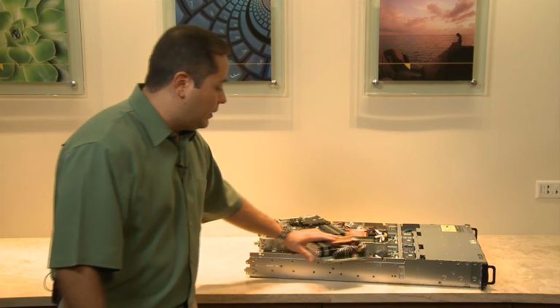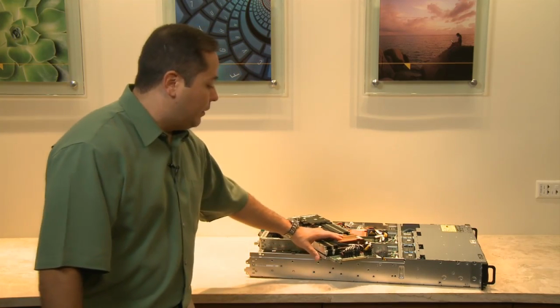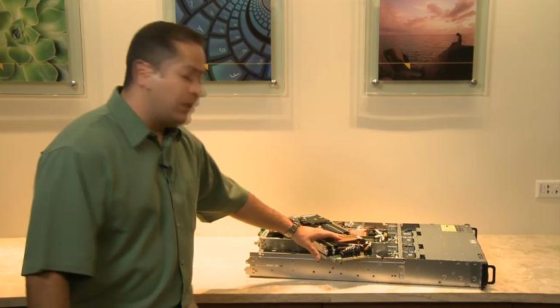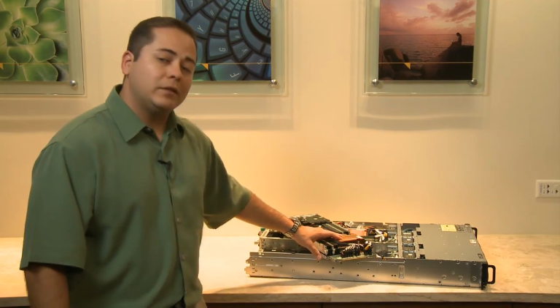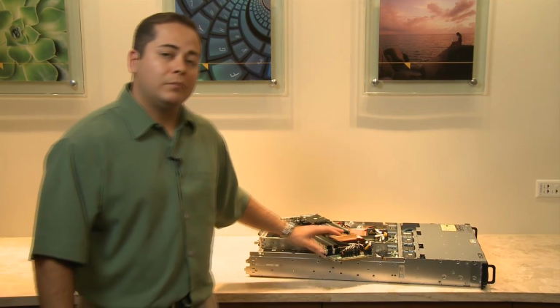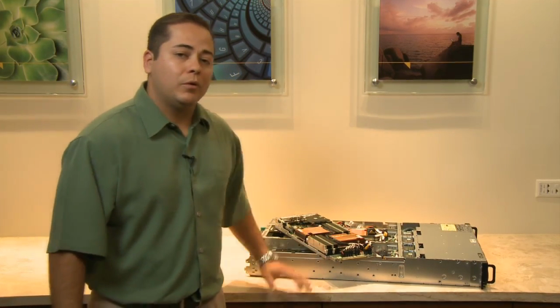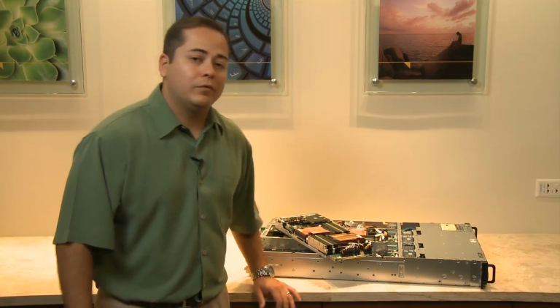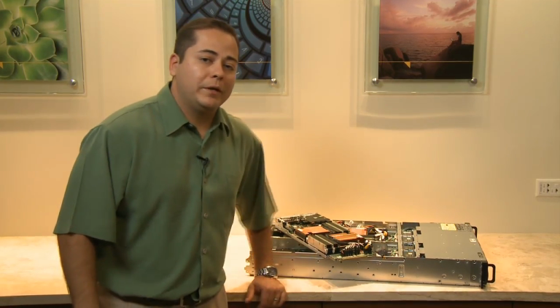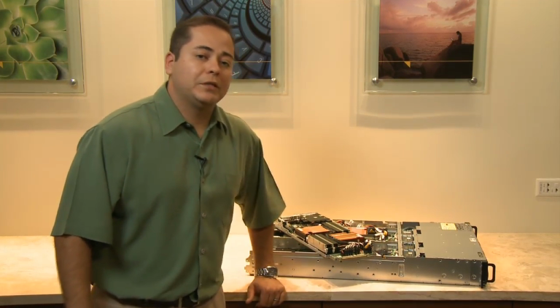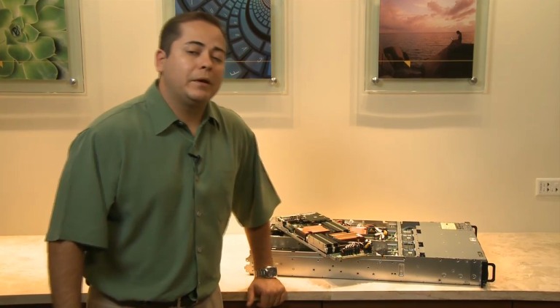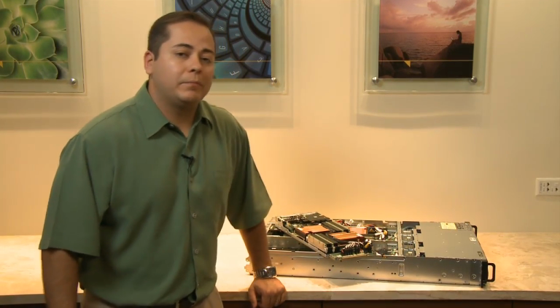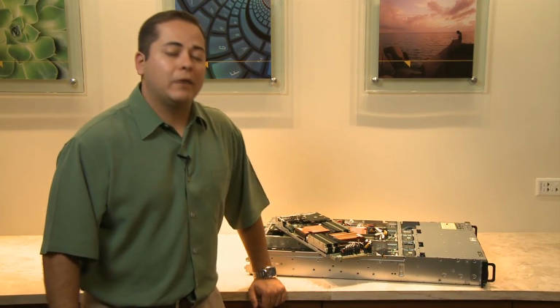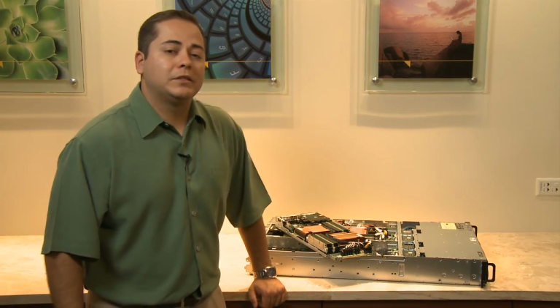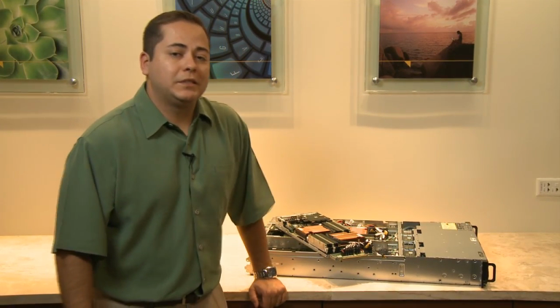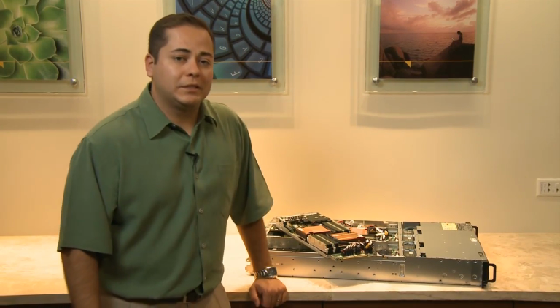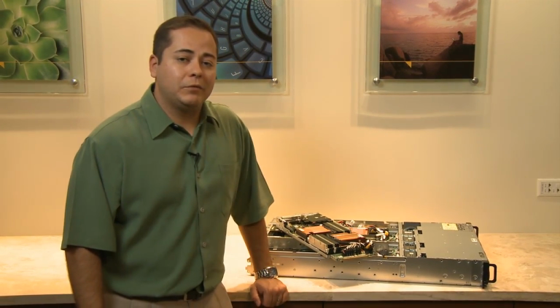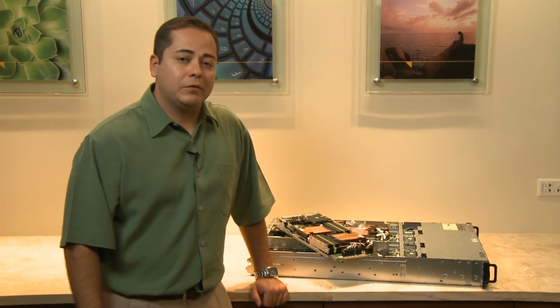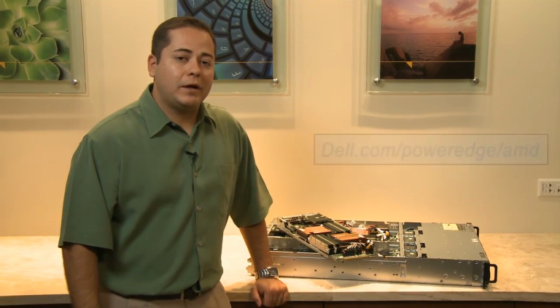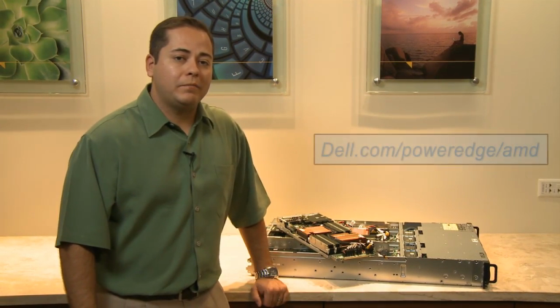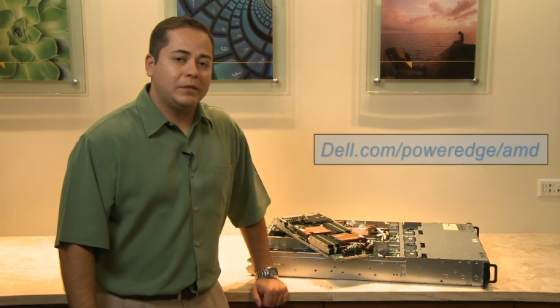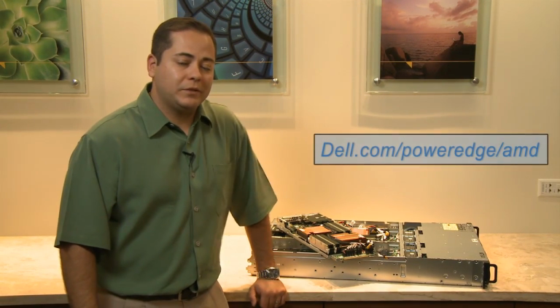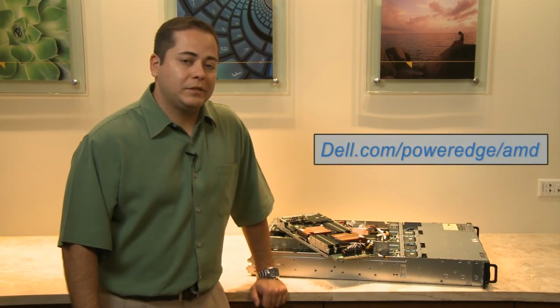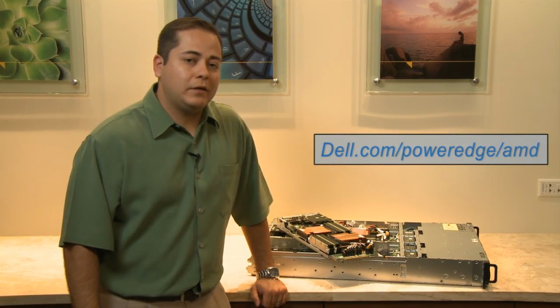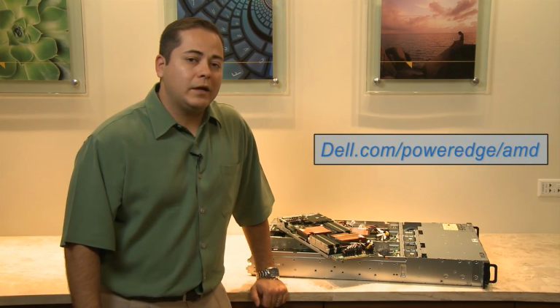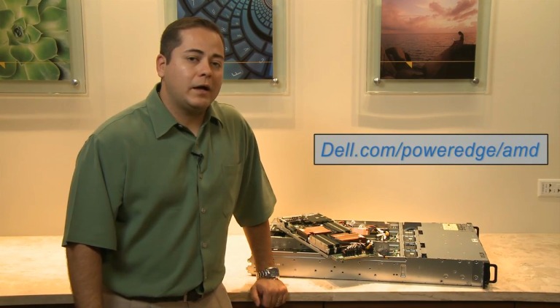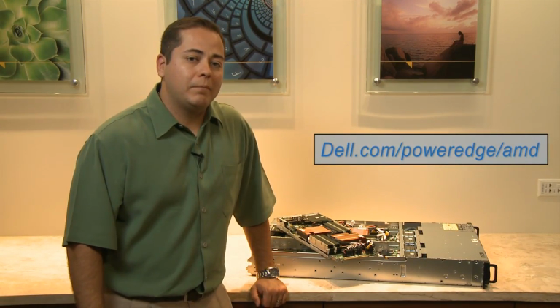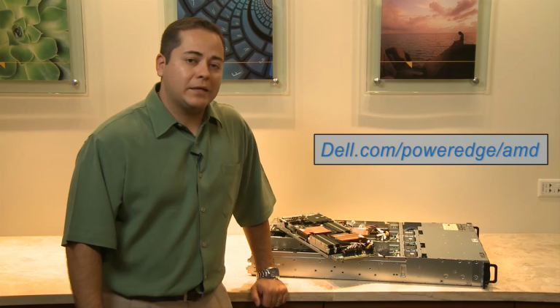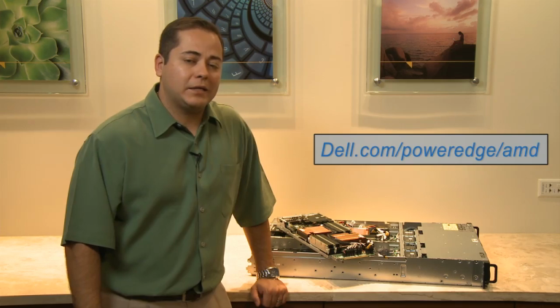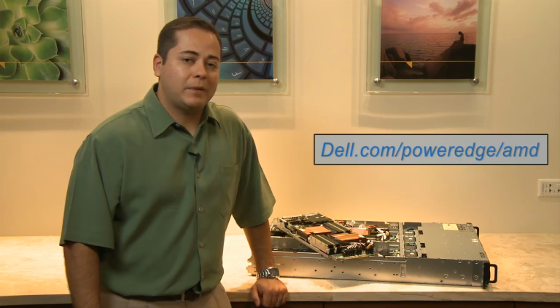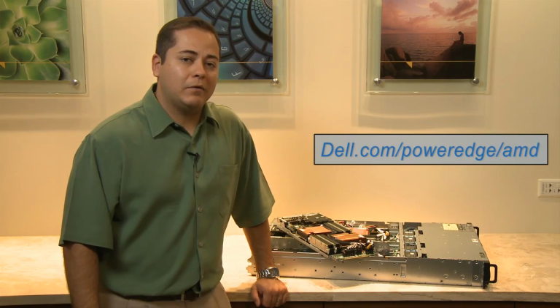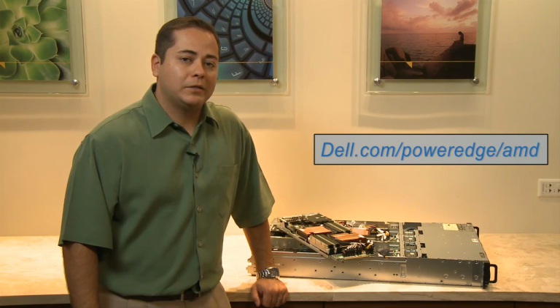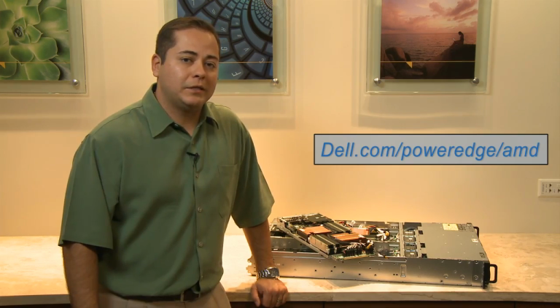If you'd like to learn more information about the PowerEdge C6105, please visit Dell.com/PowerEdge C.